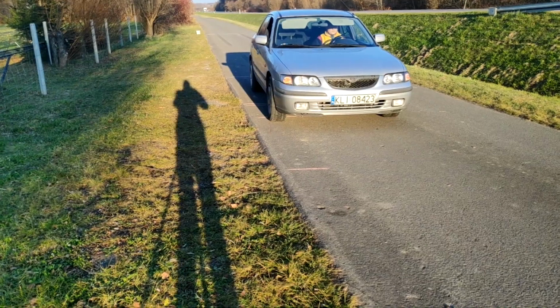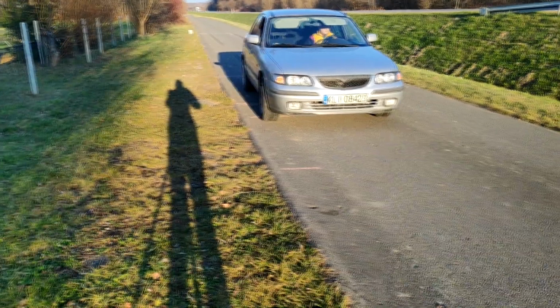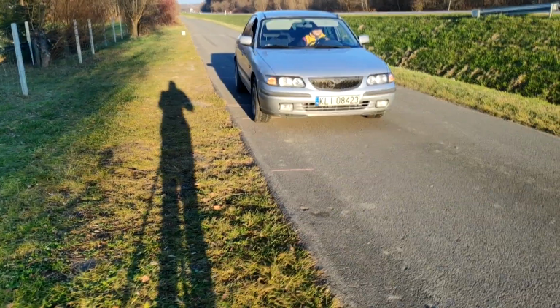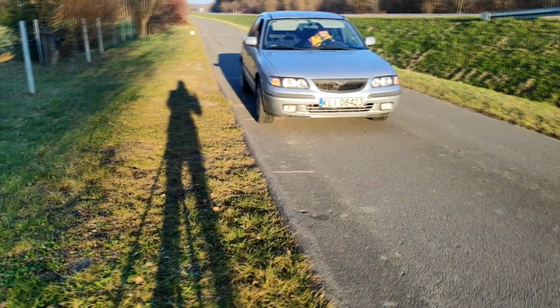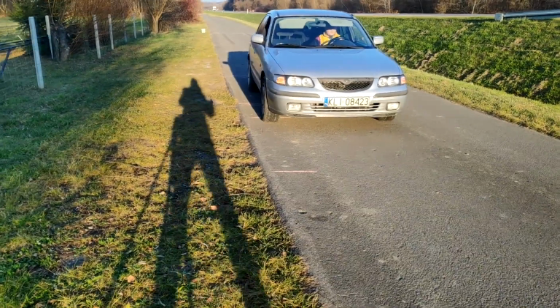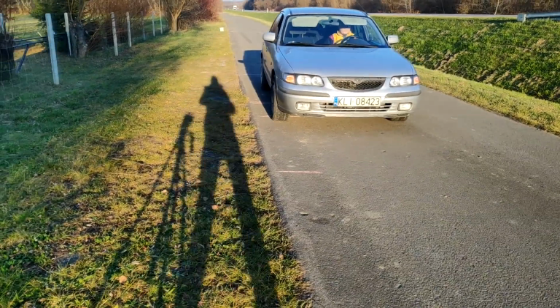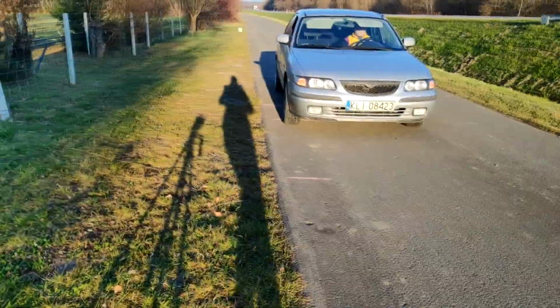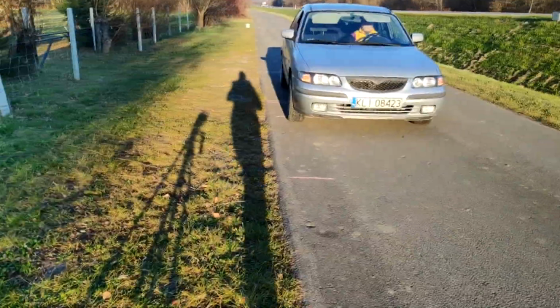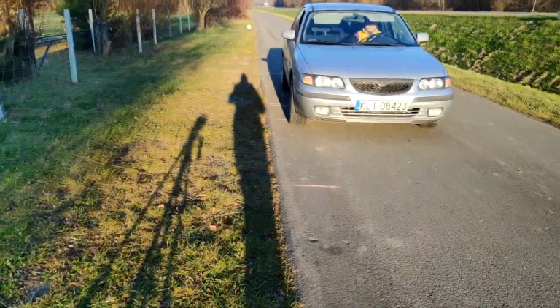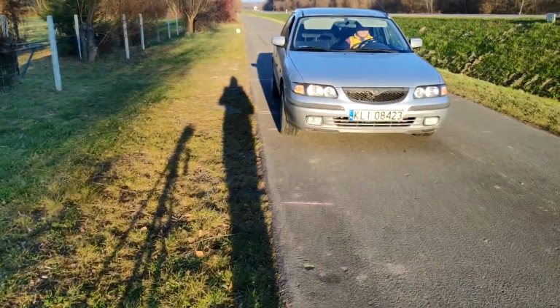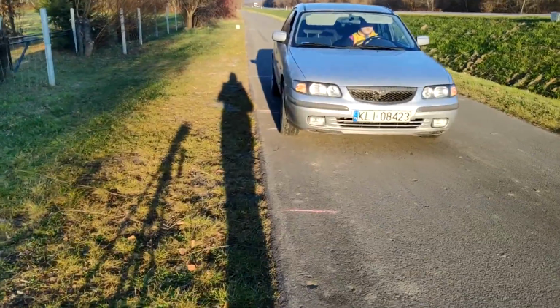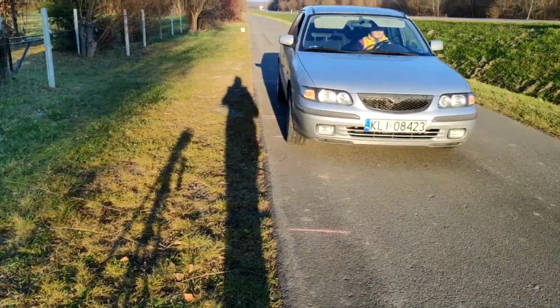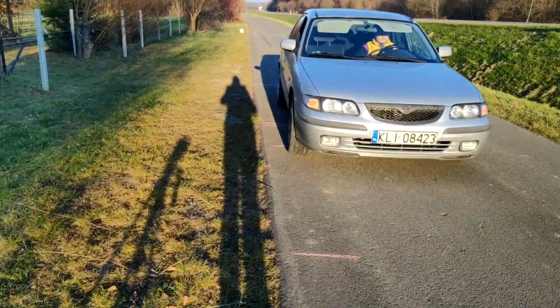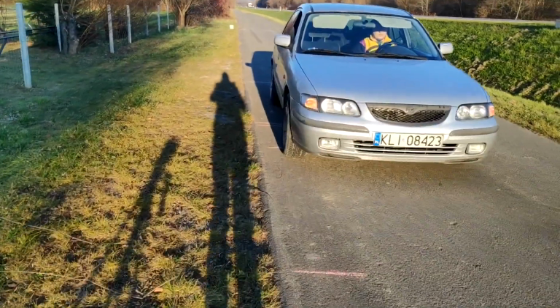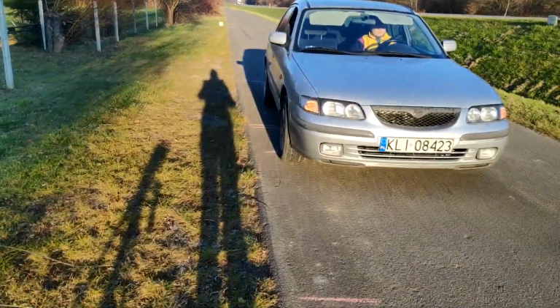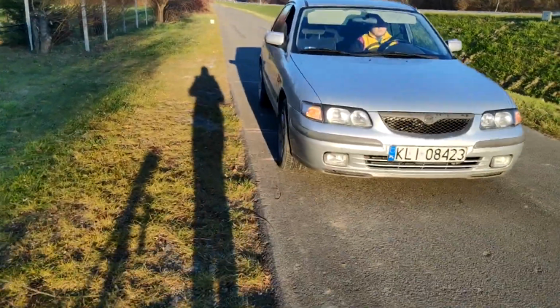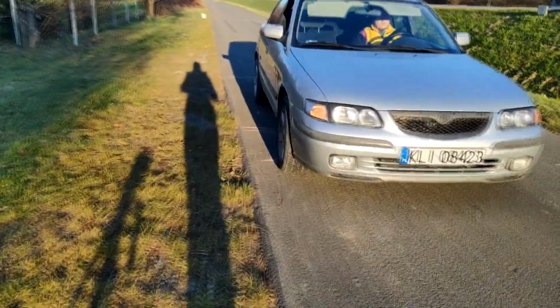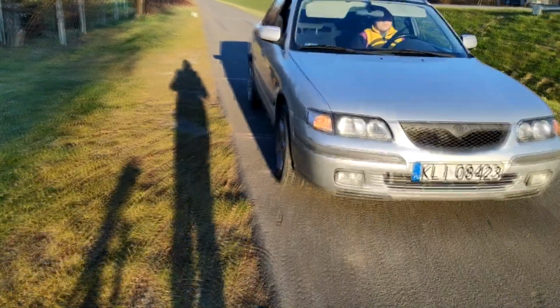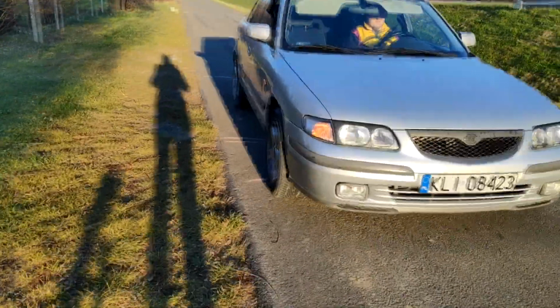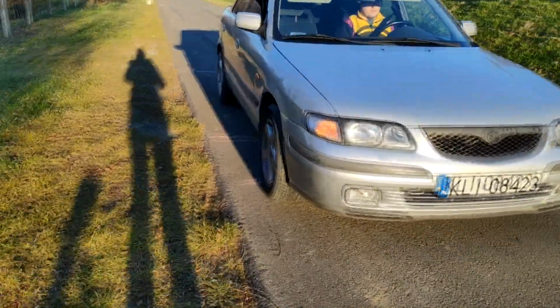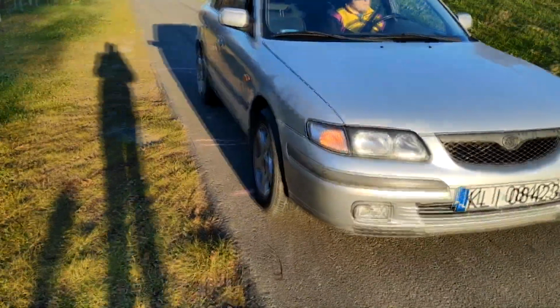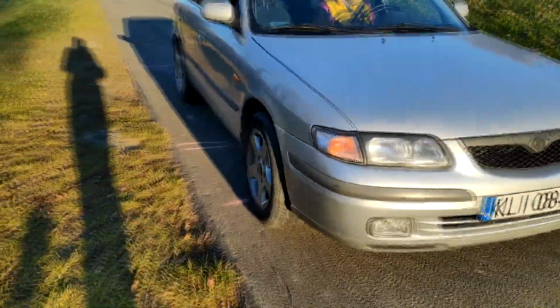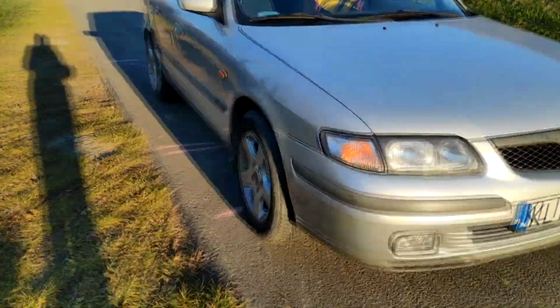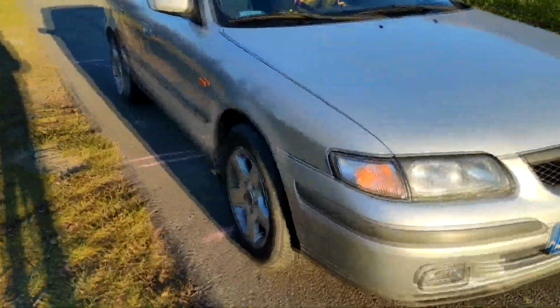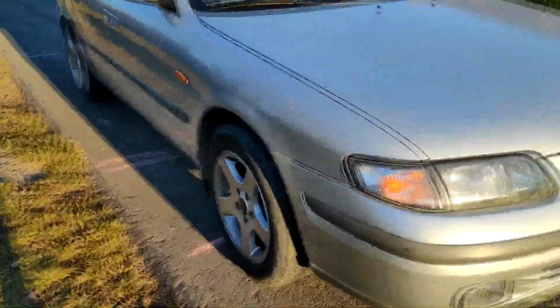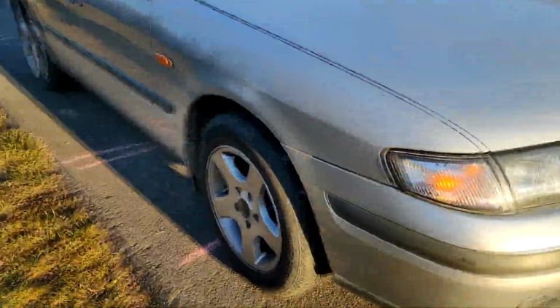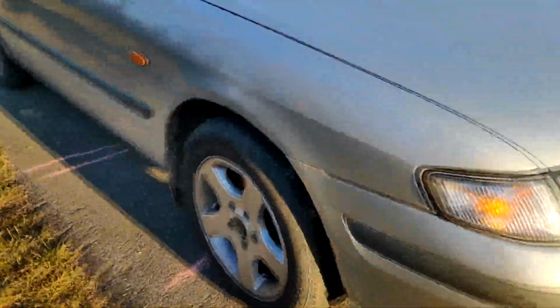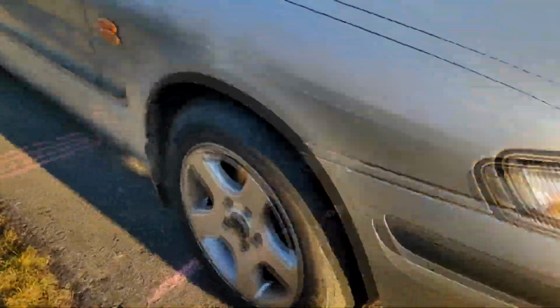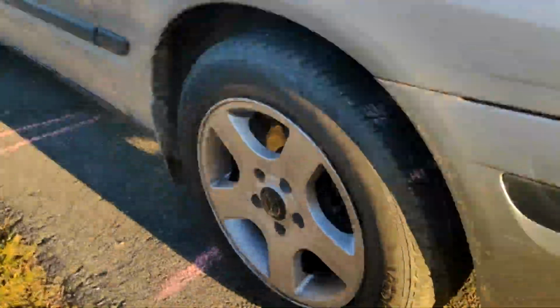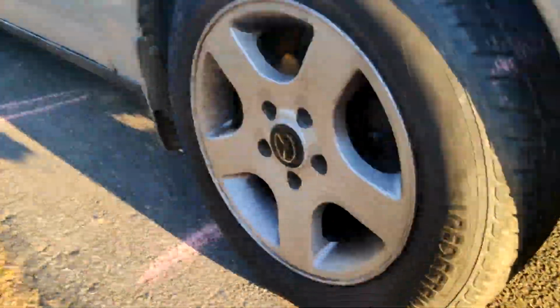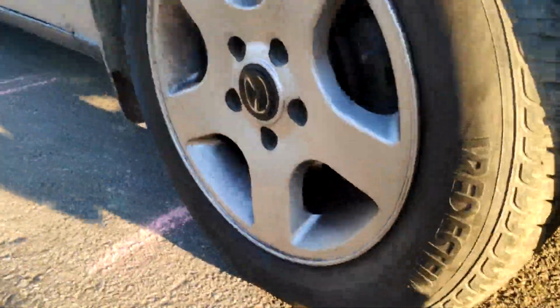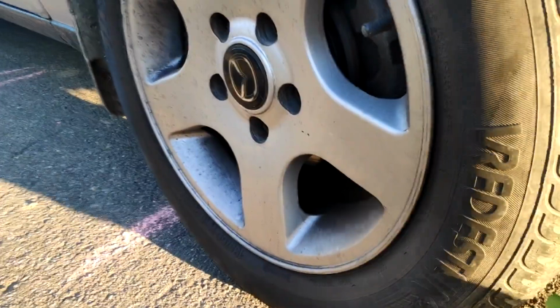I went a bit too hard on the brake pedal and locked the front left. The distance is slightly worse than all three ABS attempts.